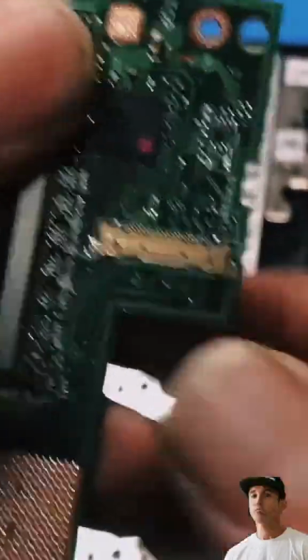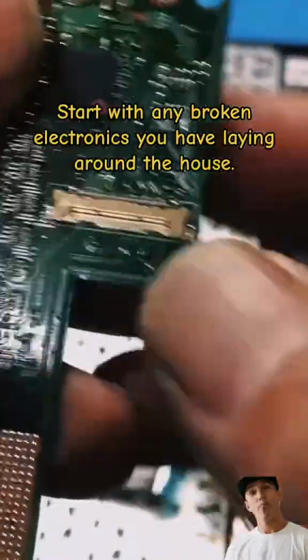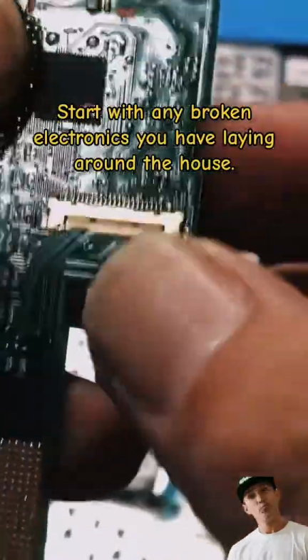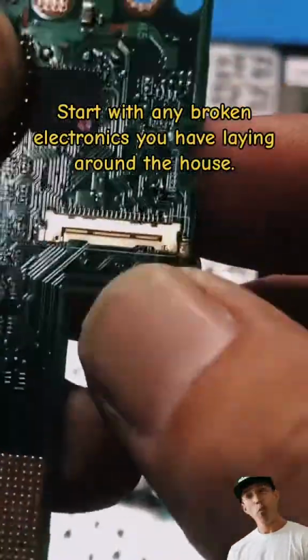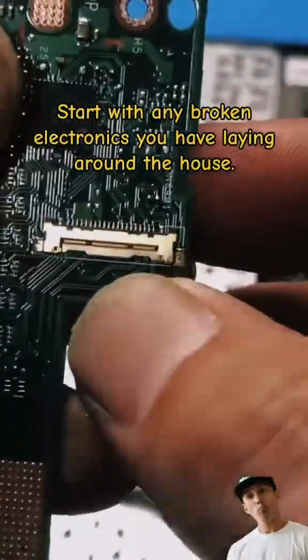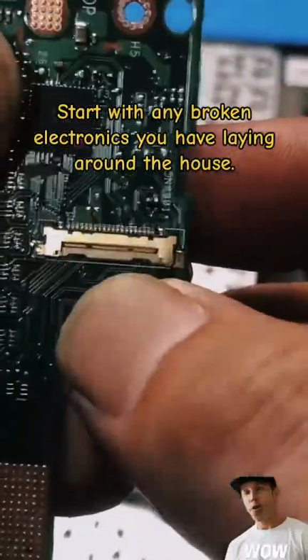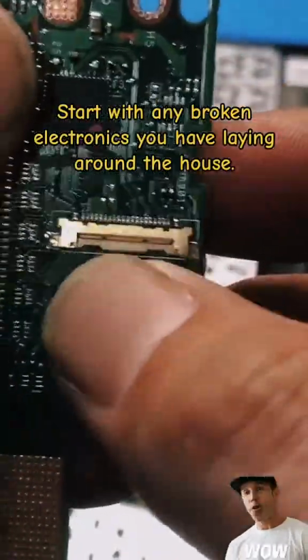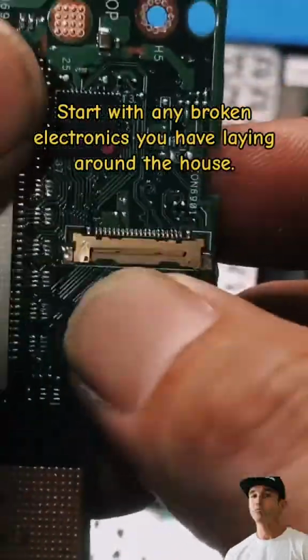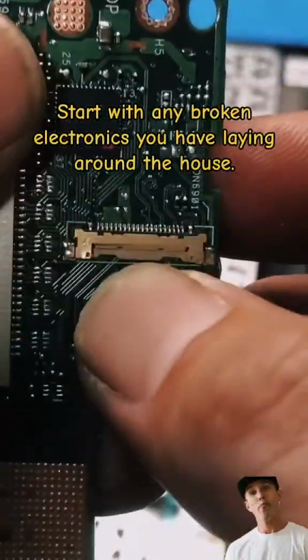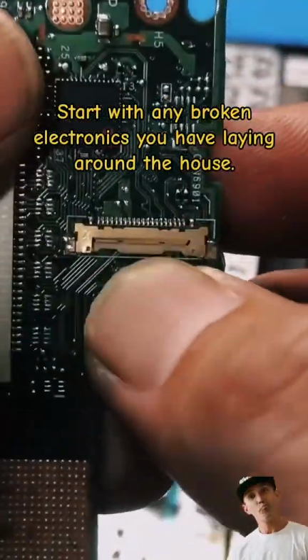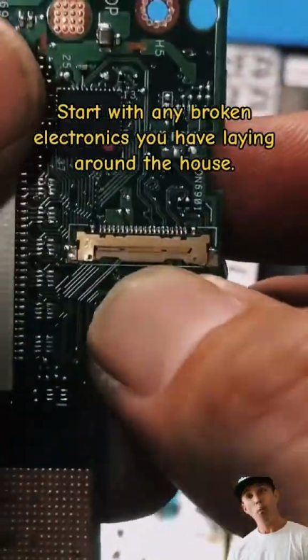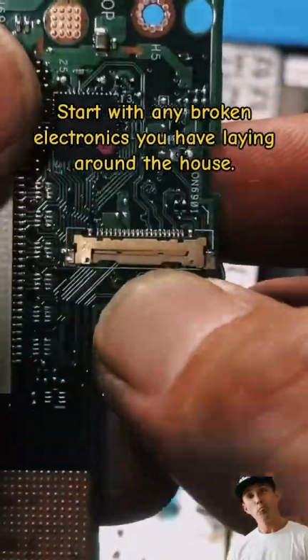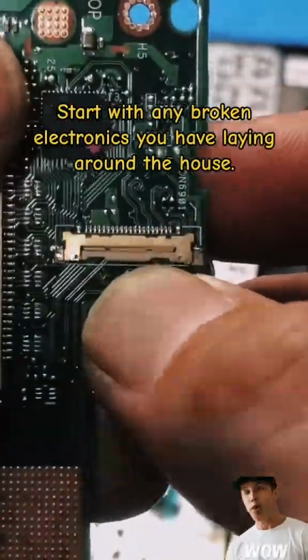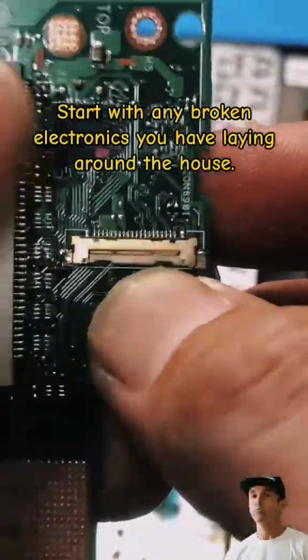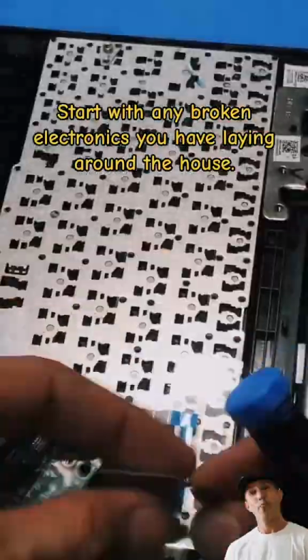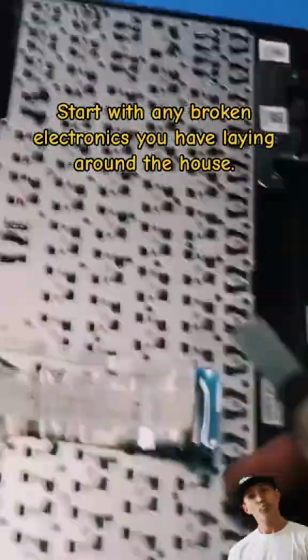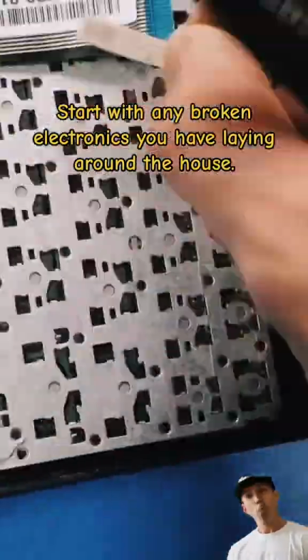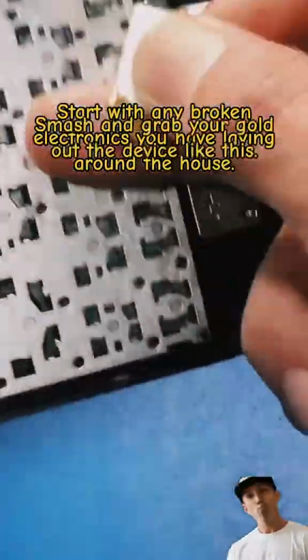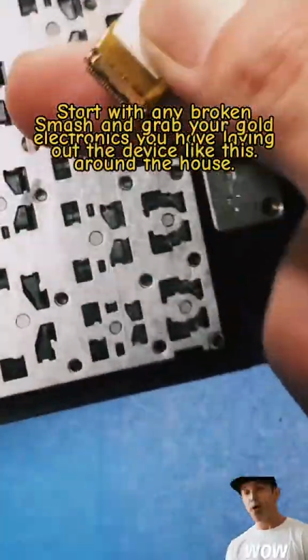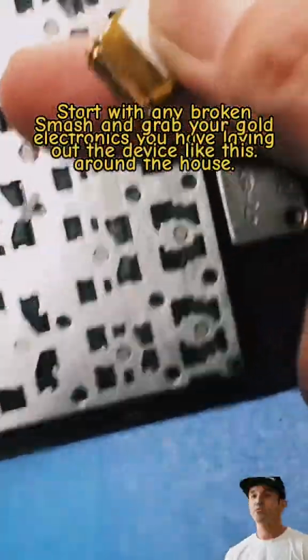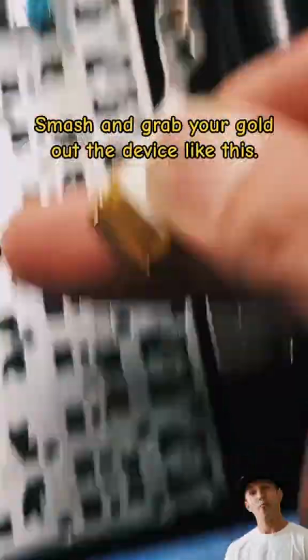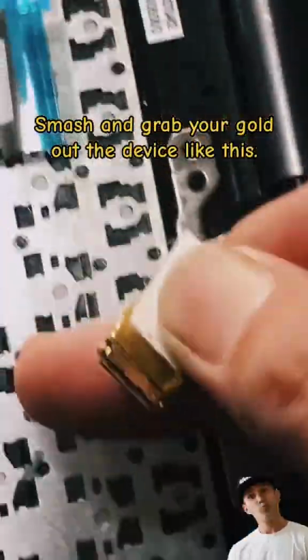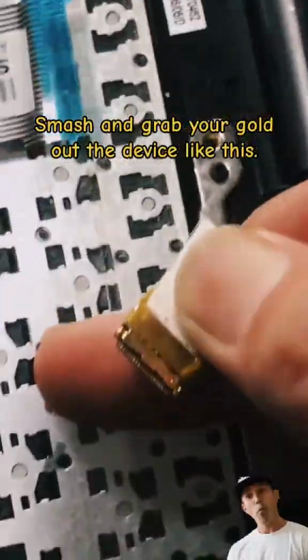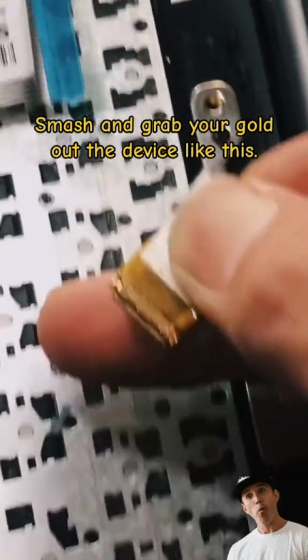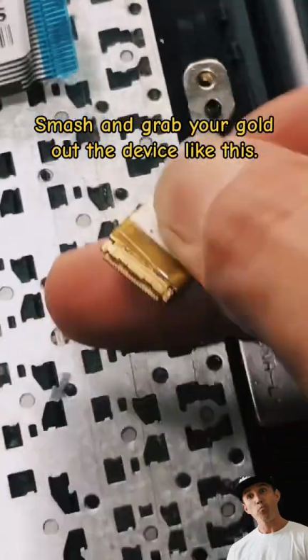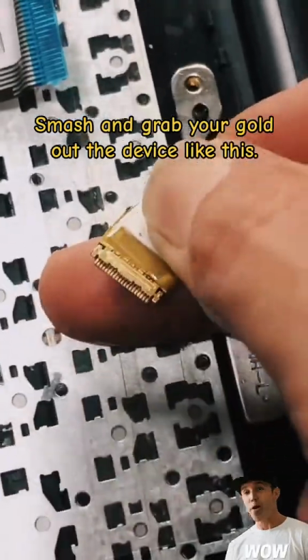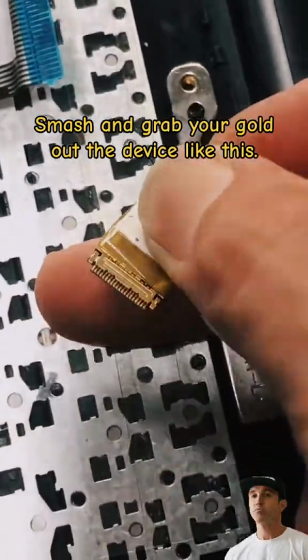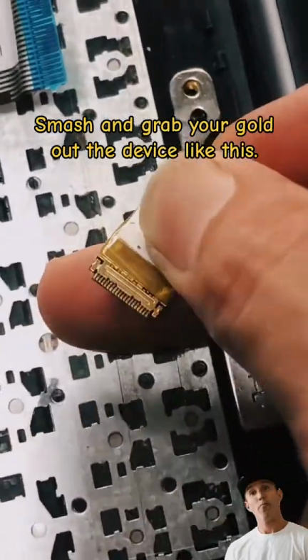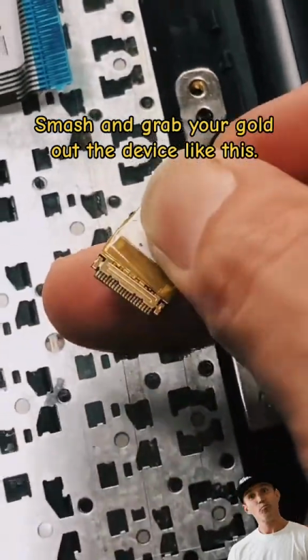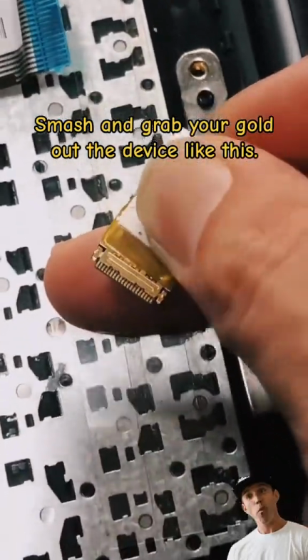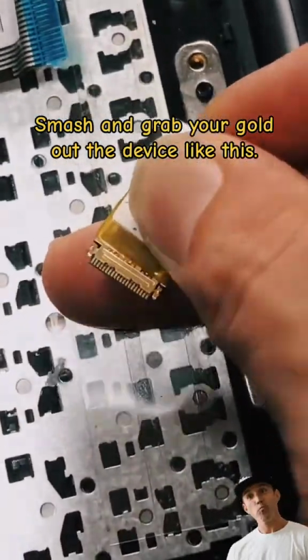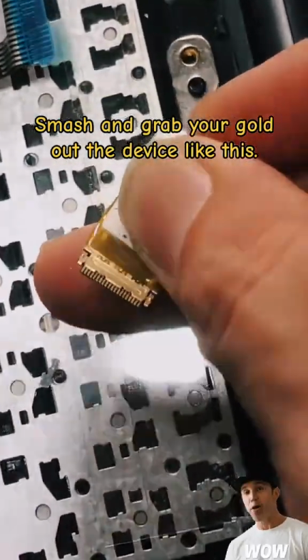Start with any broken electronics you have laying around the house. Smash and grab your gold out of the device like this.